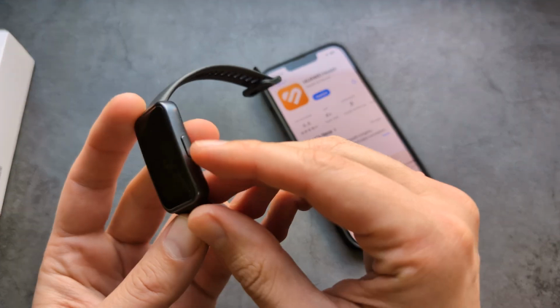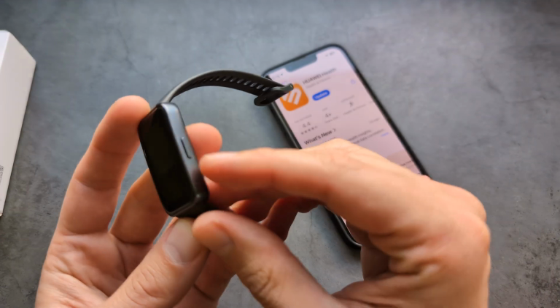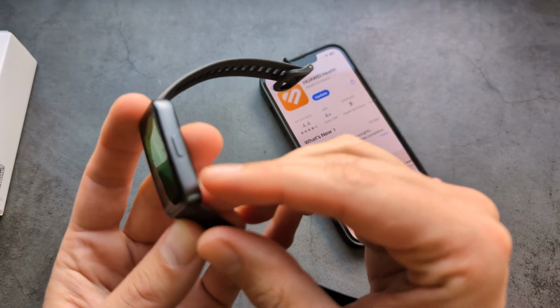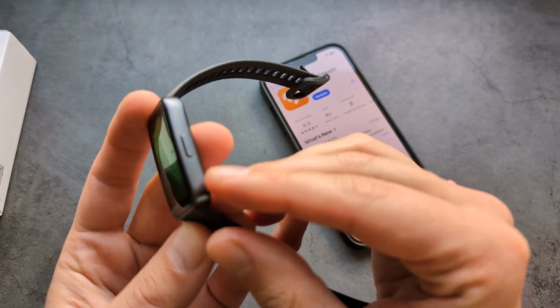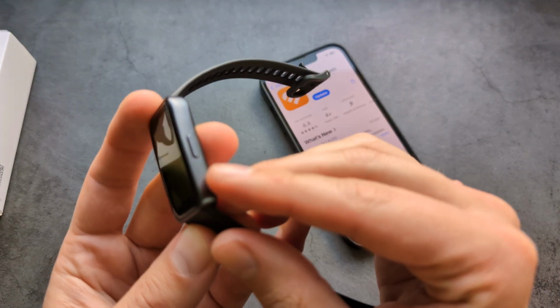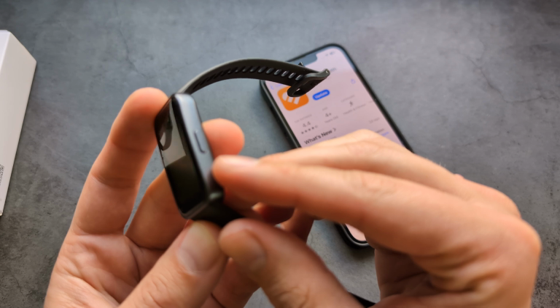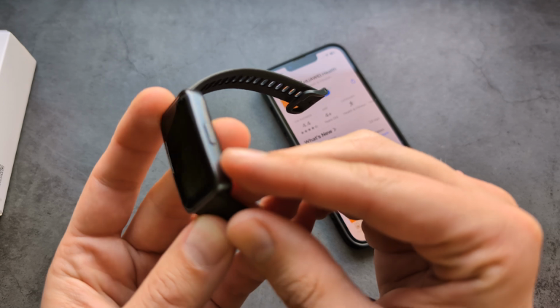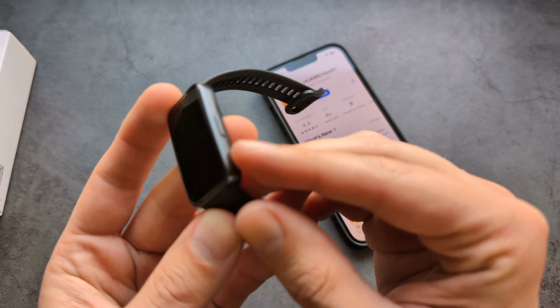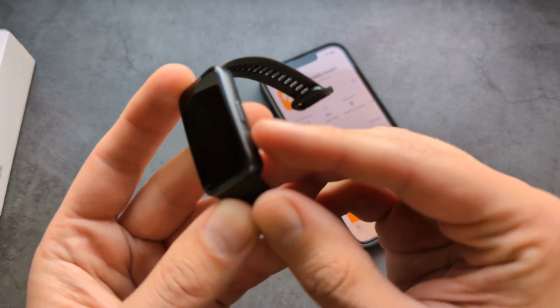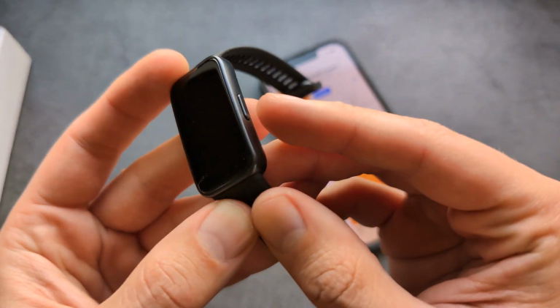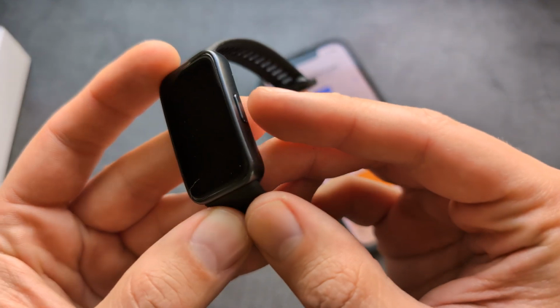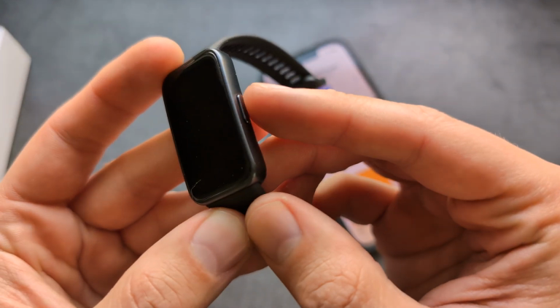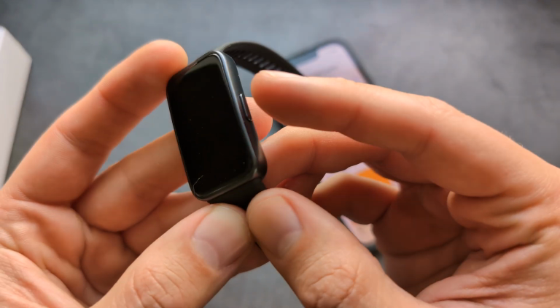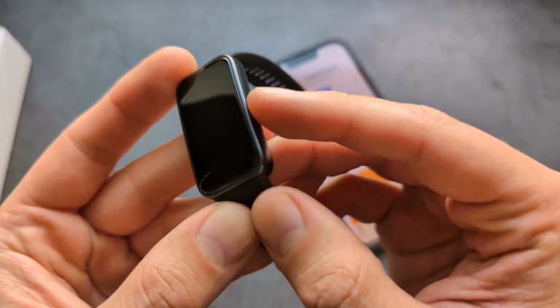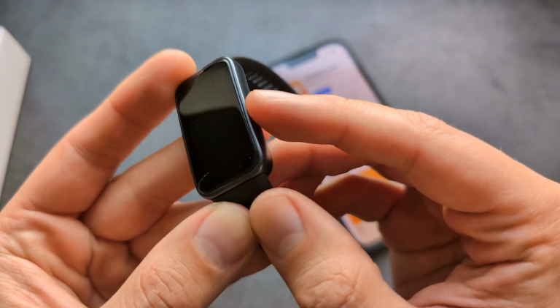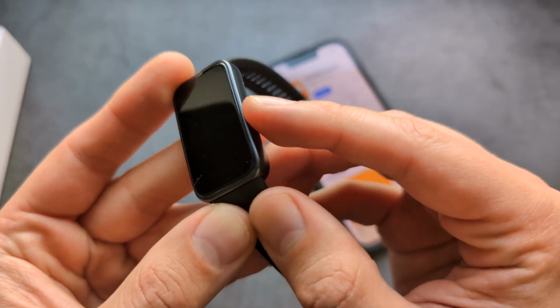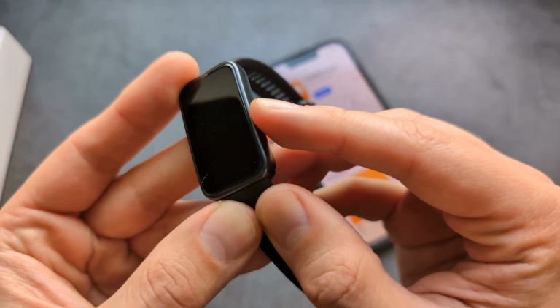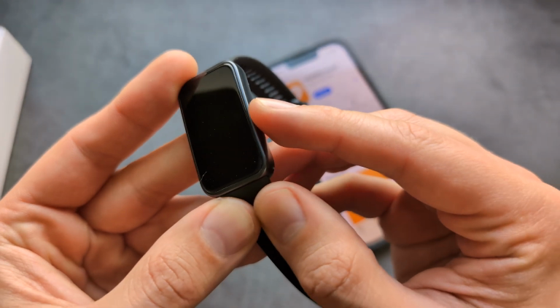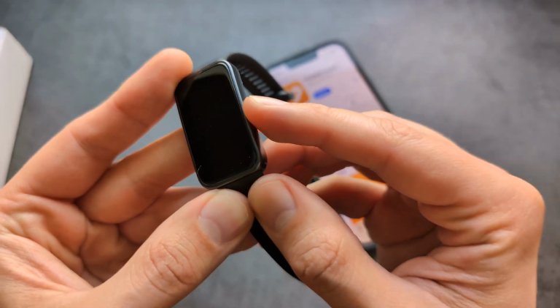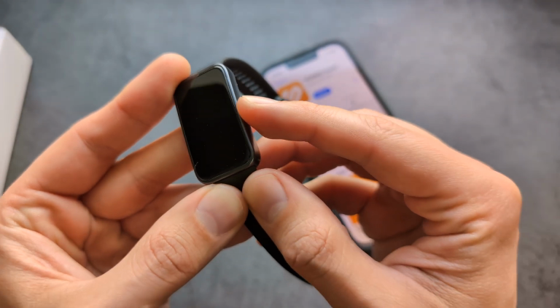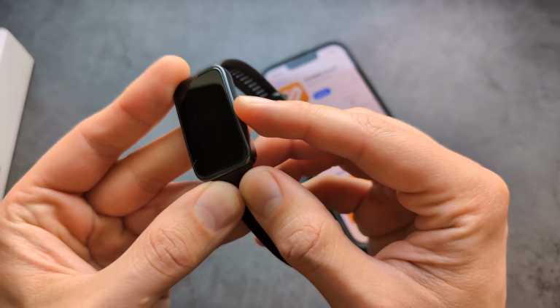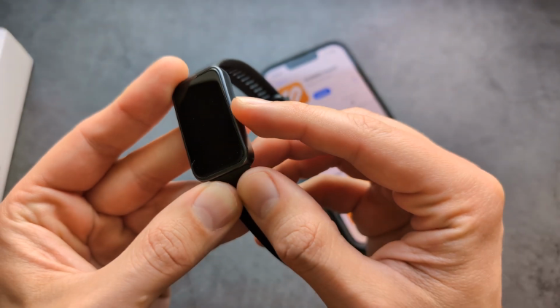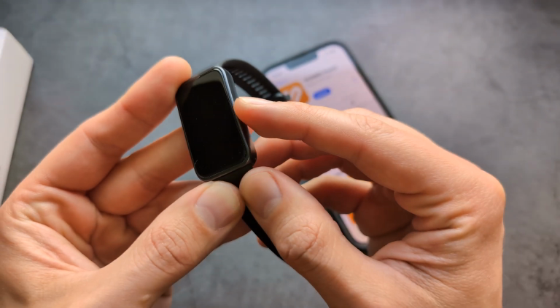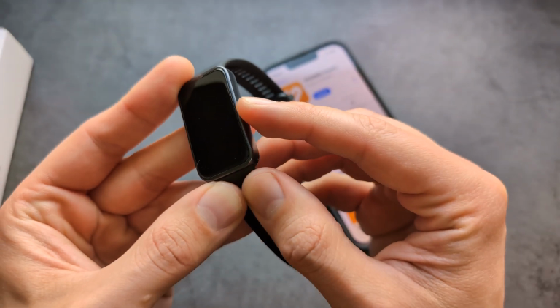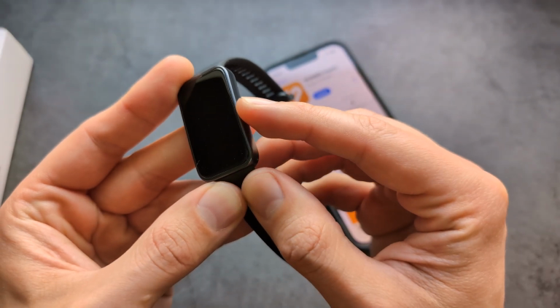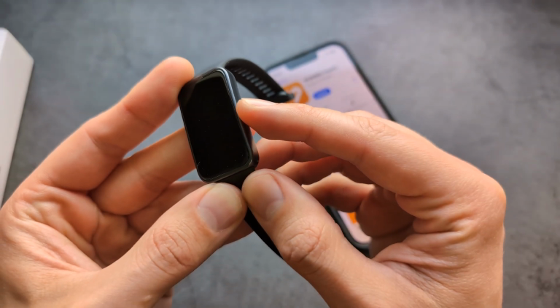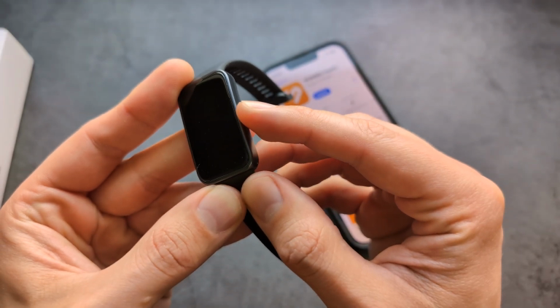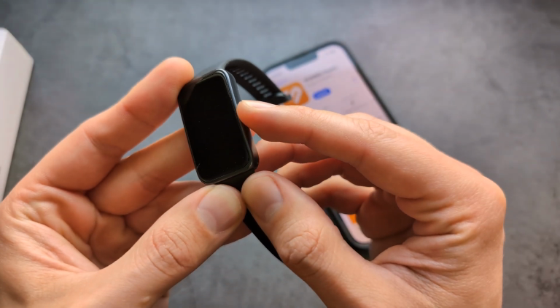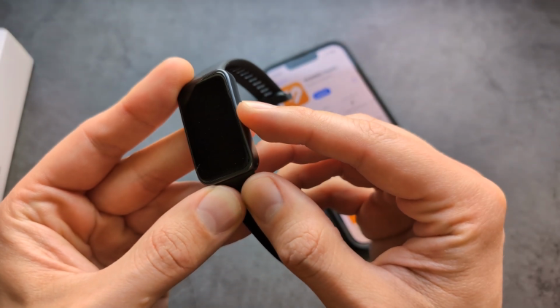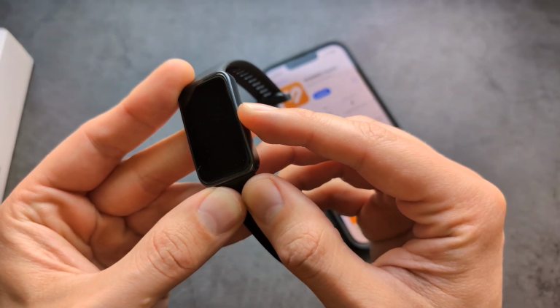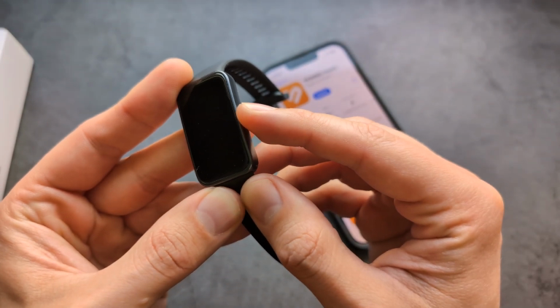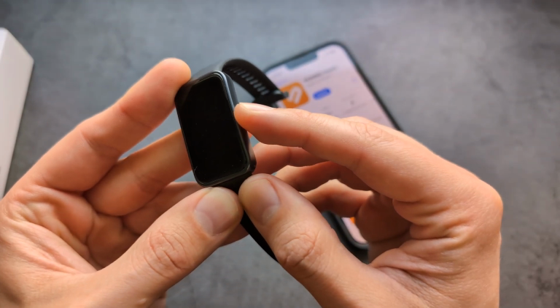Then let's turn on the watch — simply press and hold this button for maybe a few seconds.